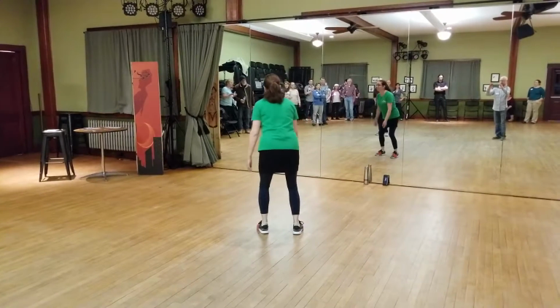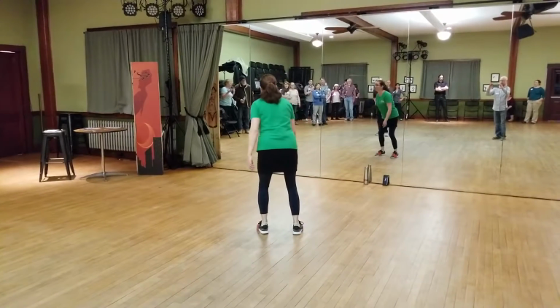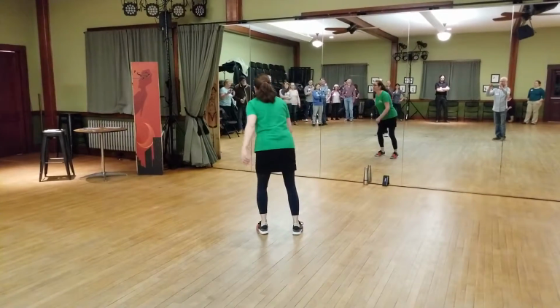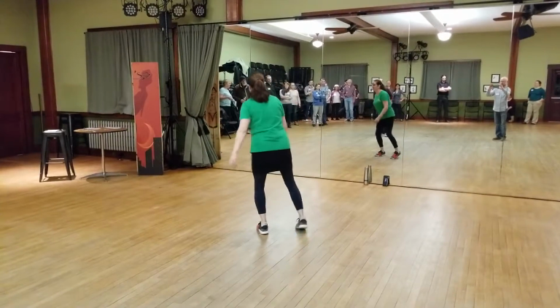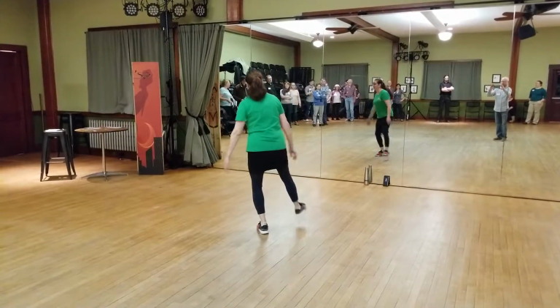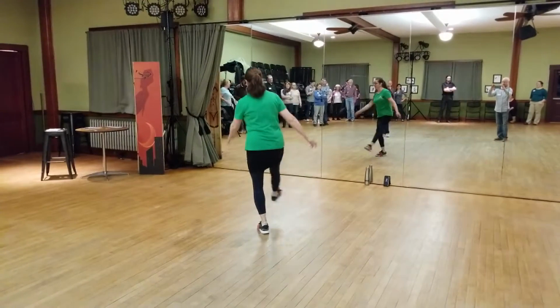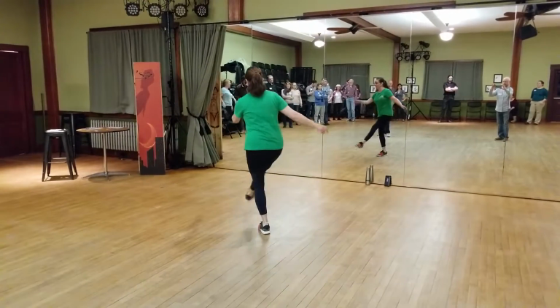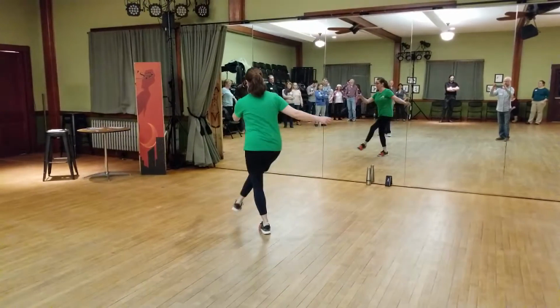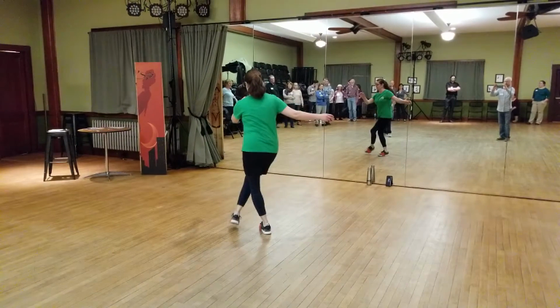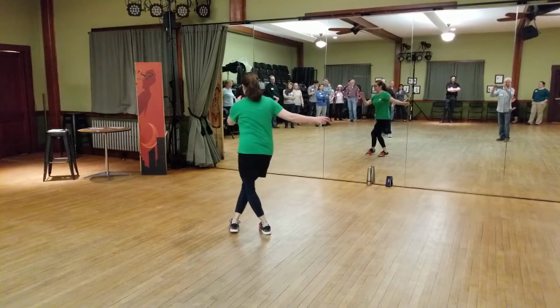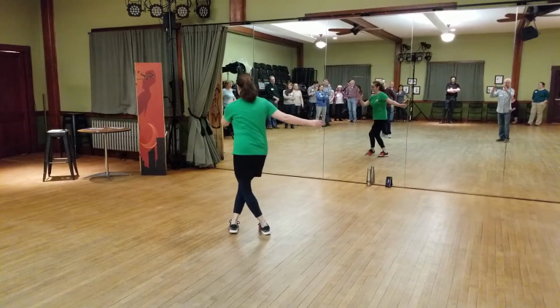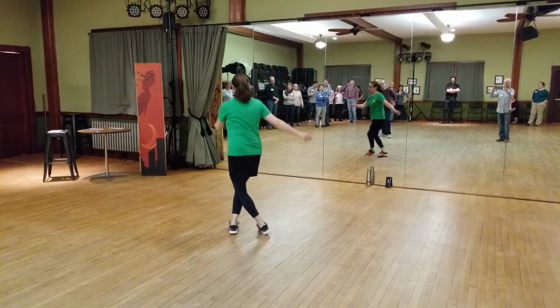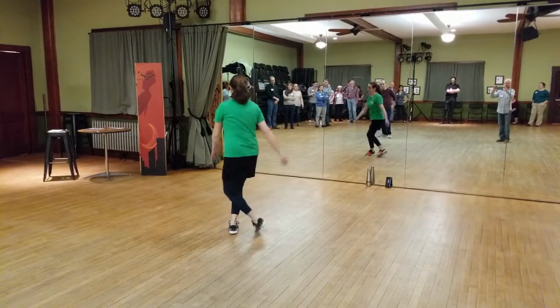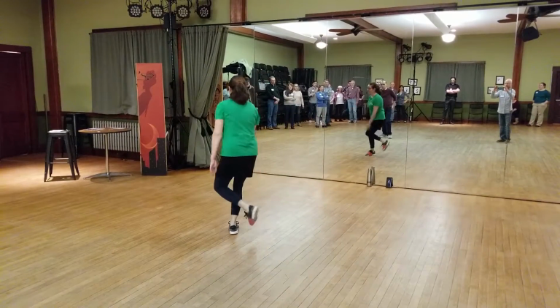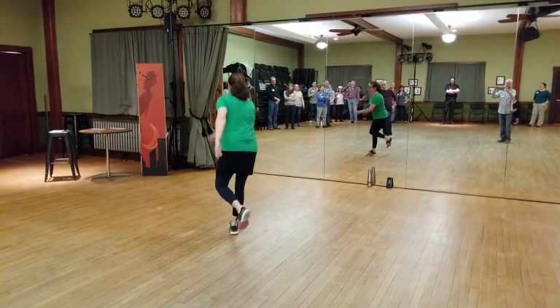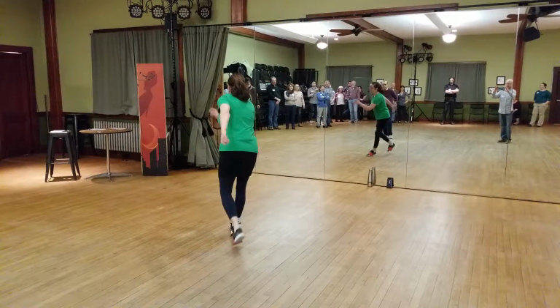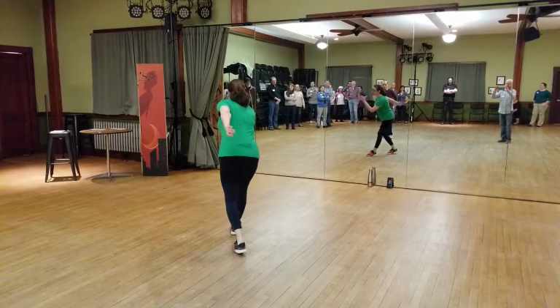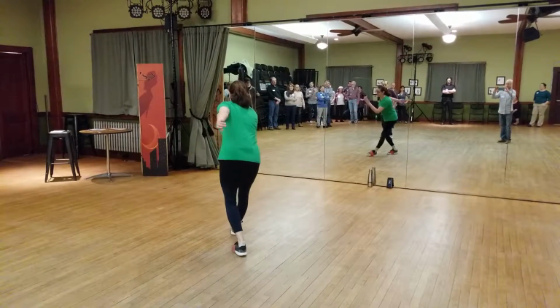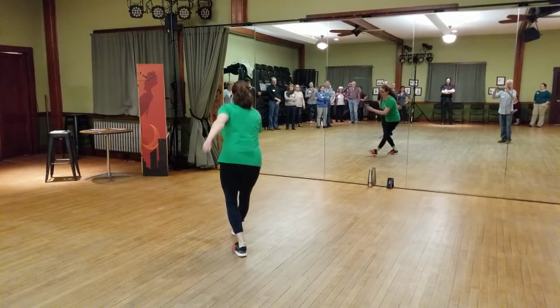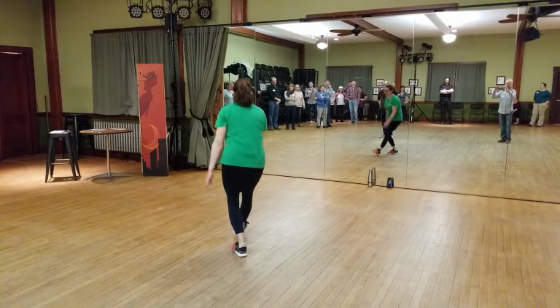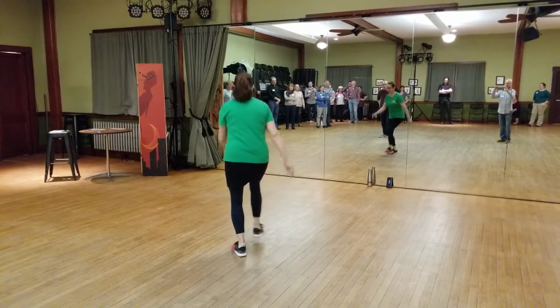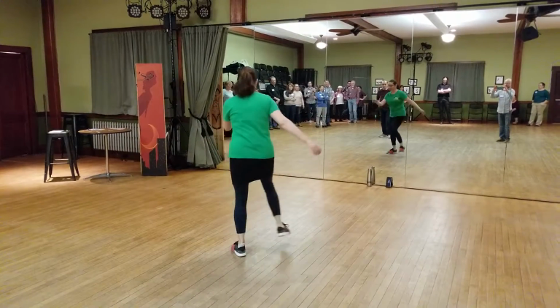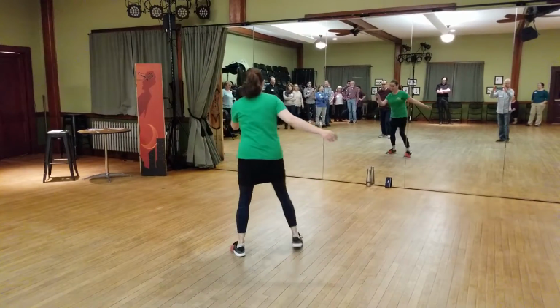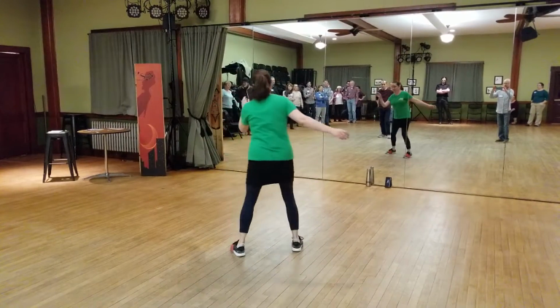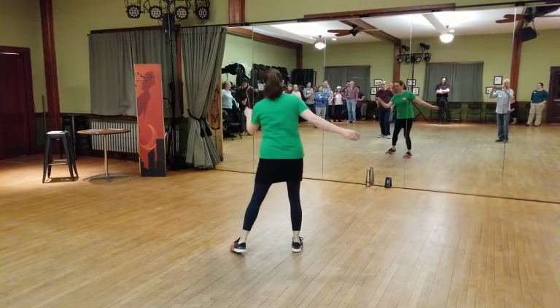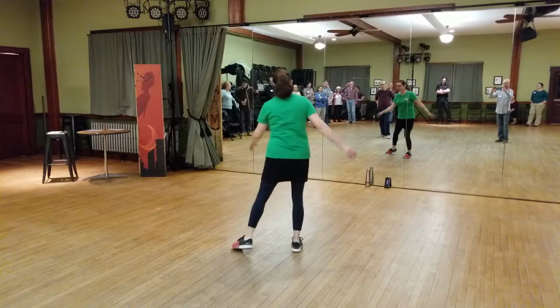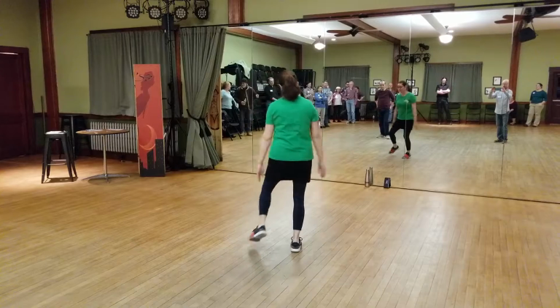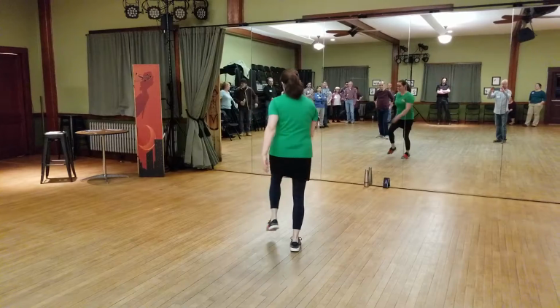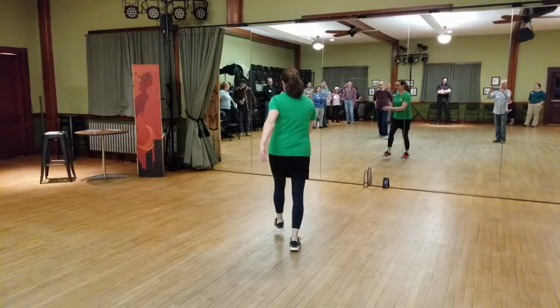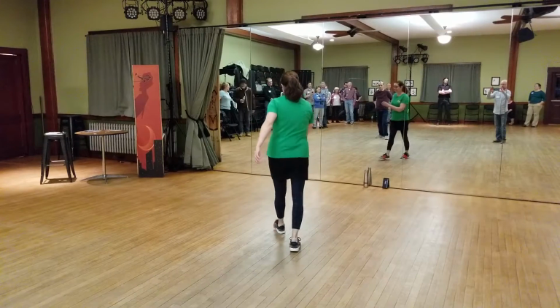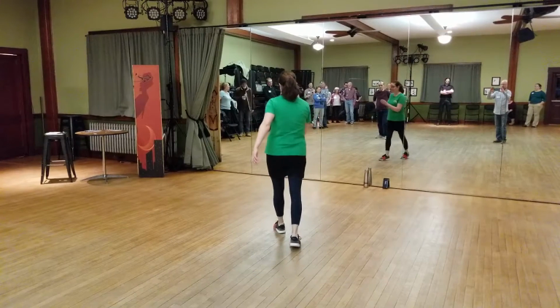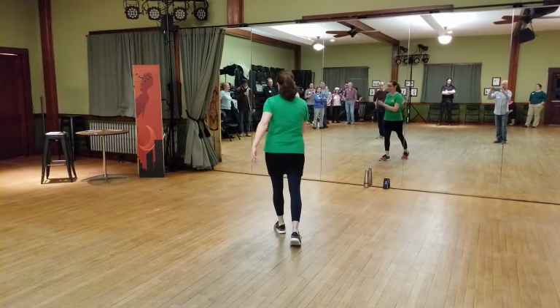And then we do jazz squares. Step, step, step, step, step.